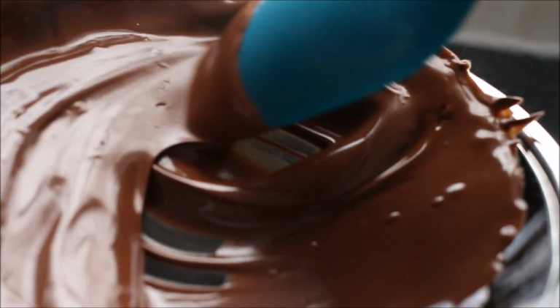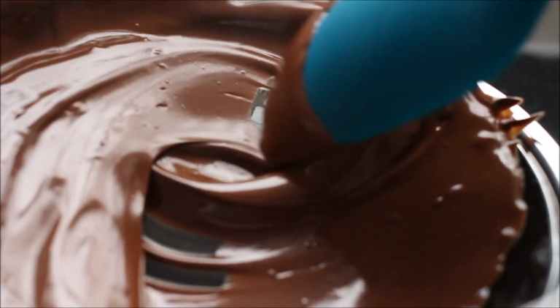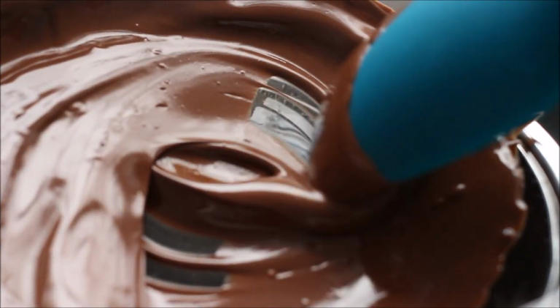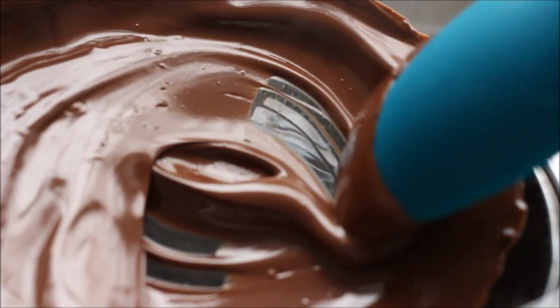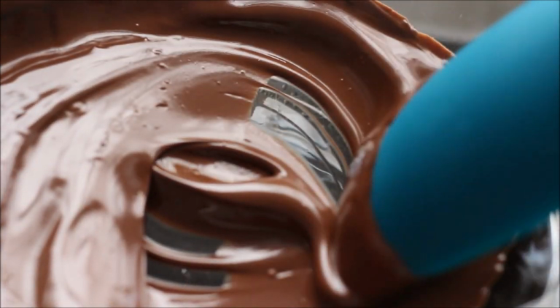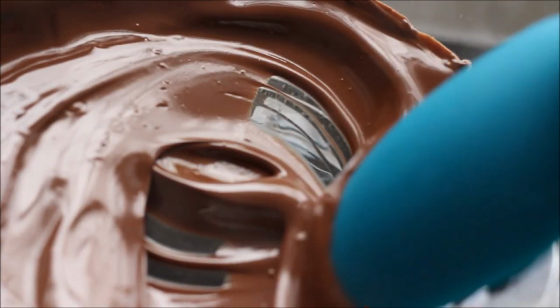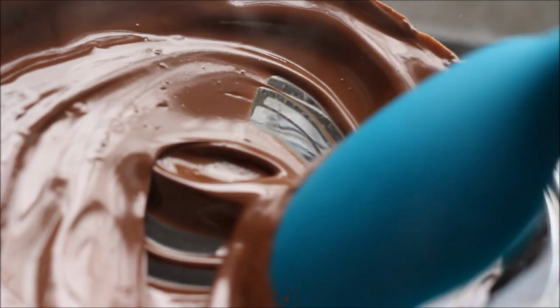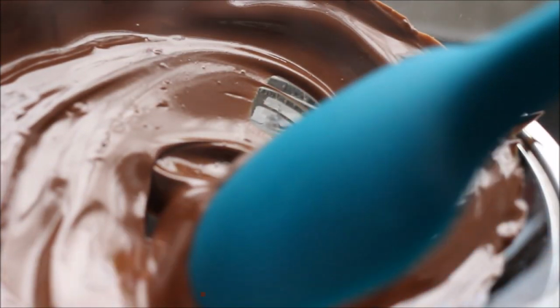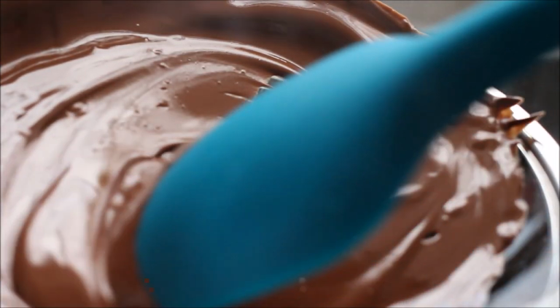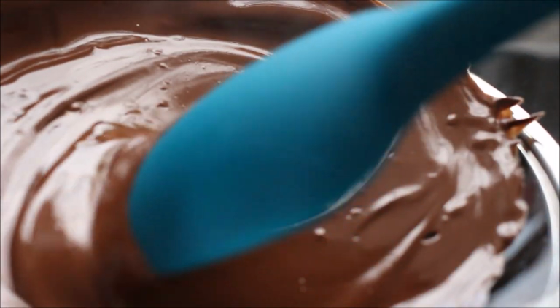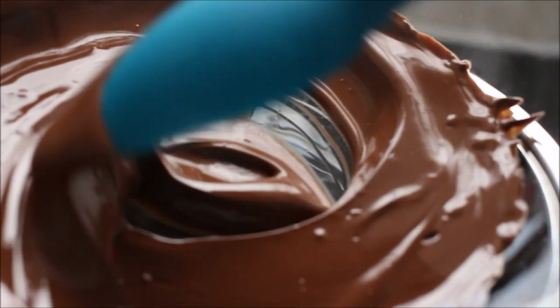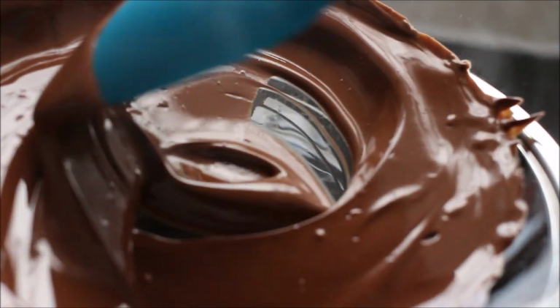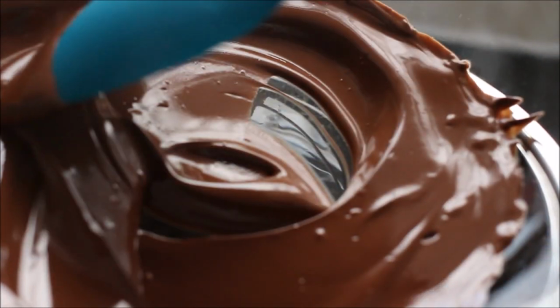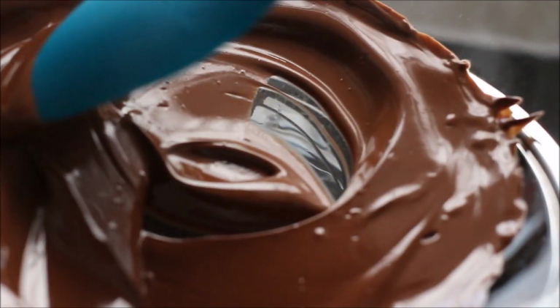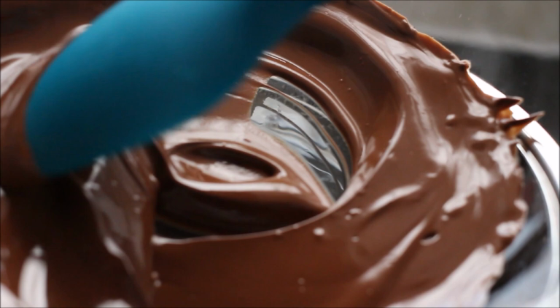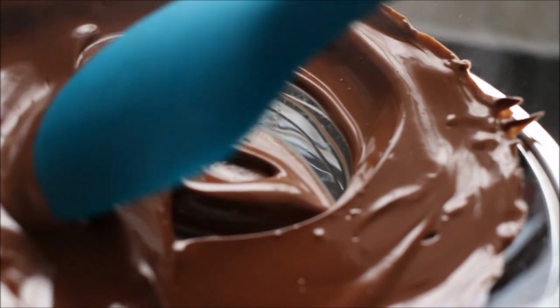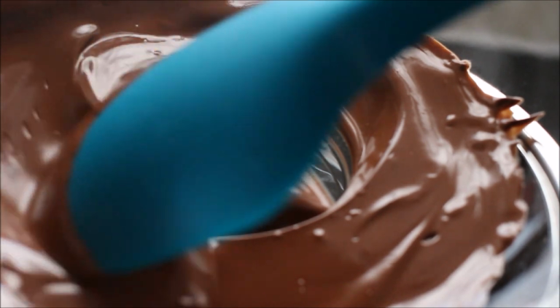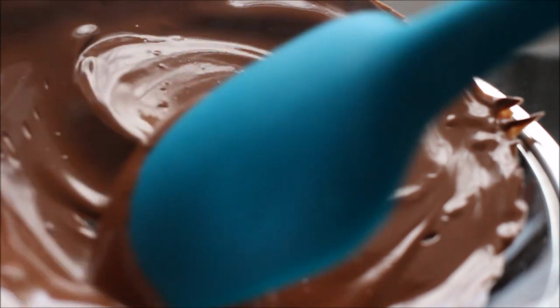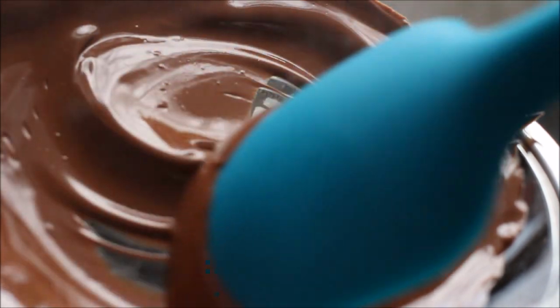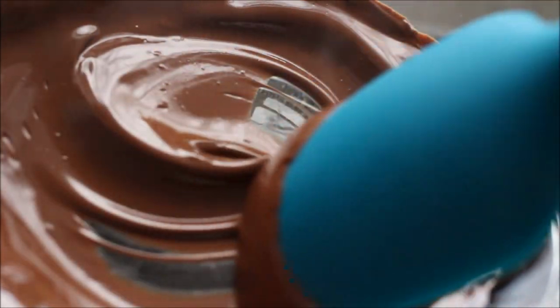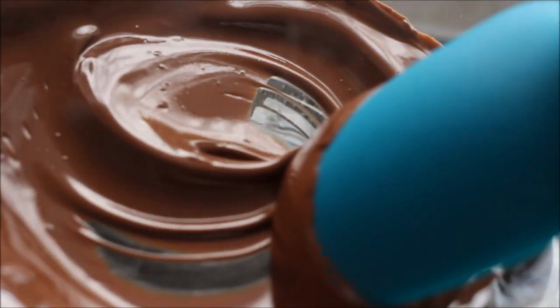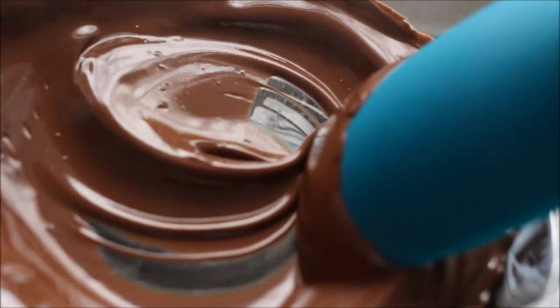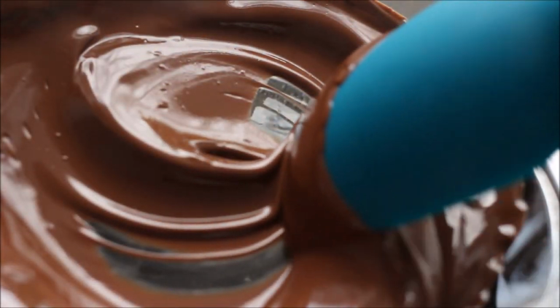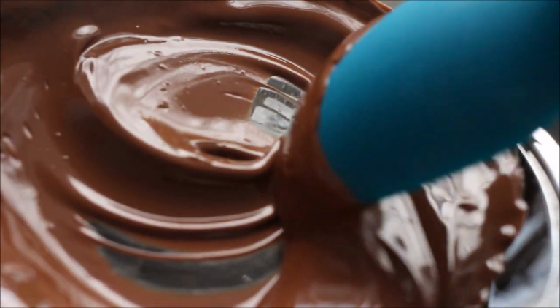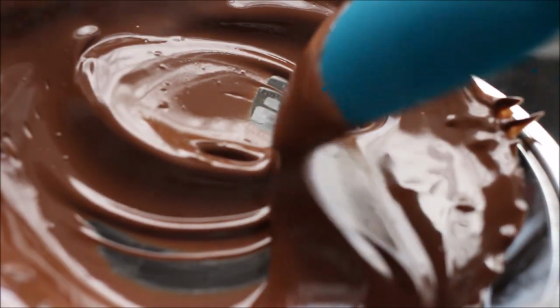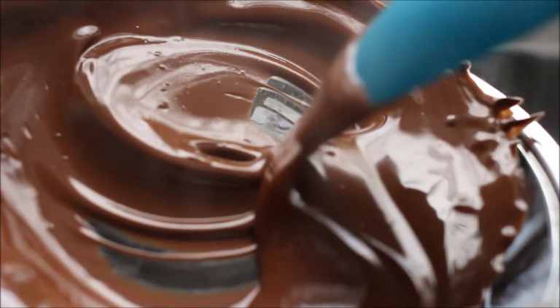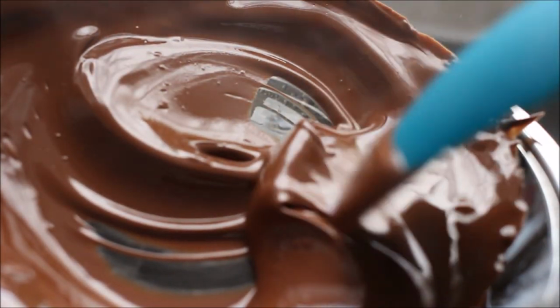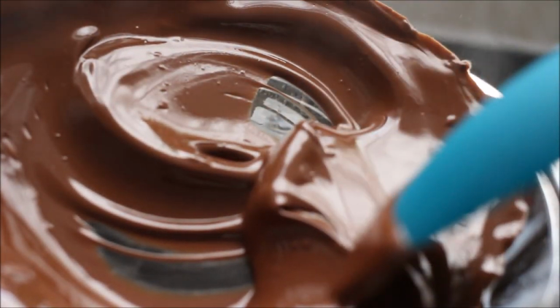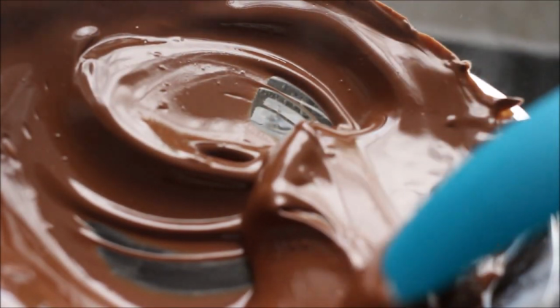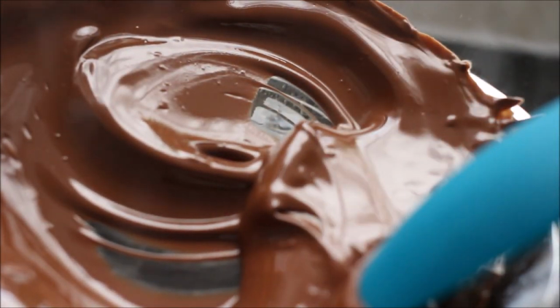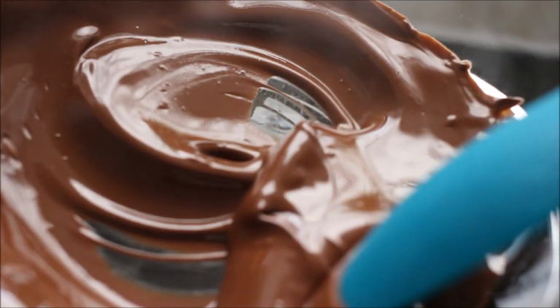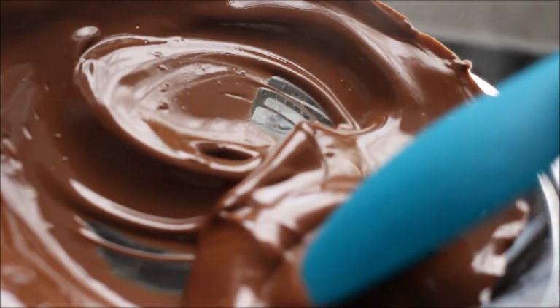Once you're finished, put it to the side because it just needs a couple of minutes to cool before we move on to the next stage.